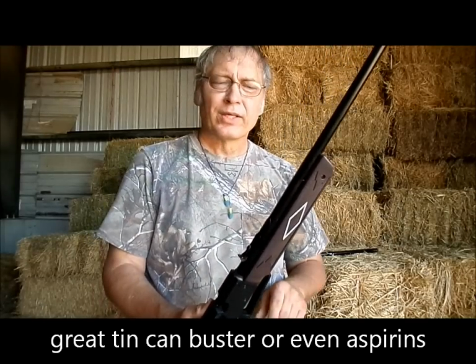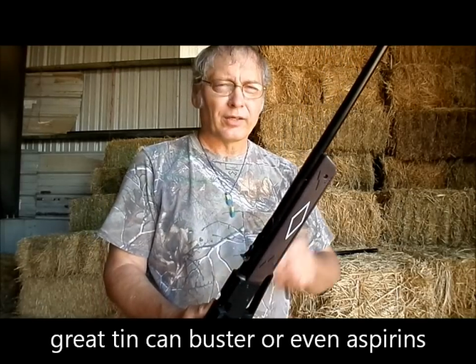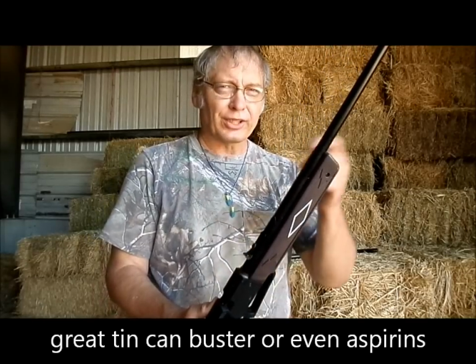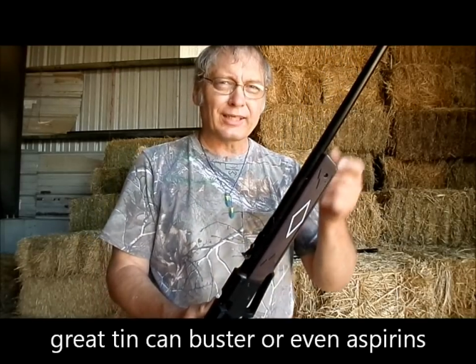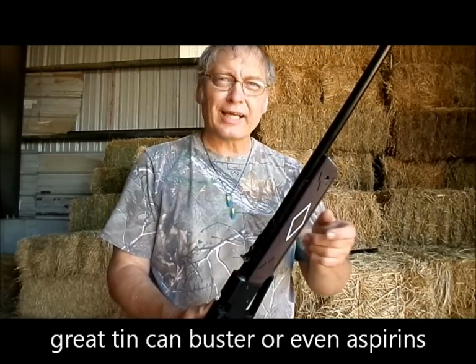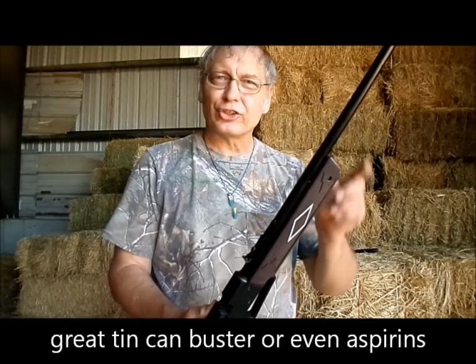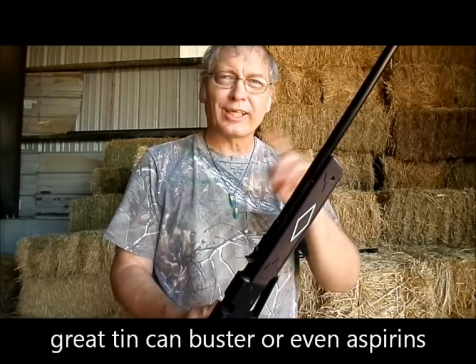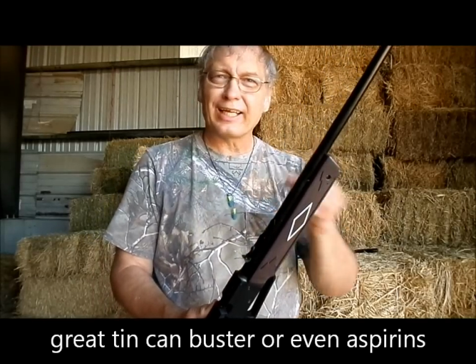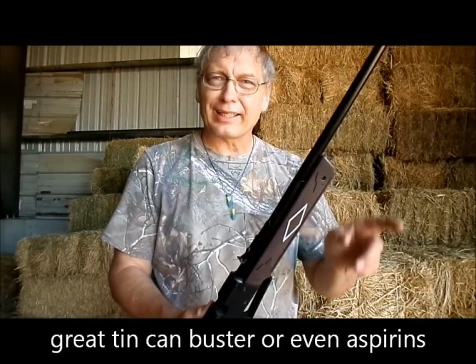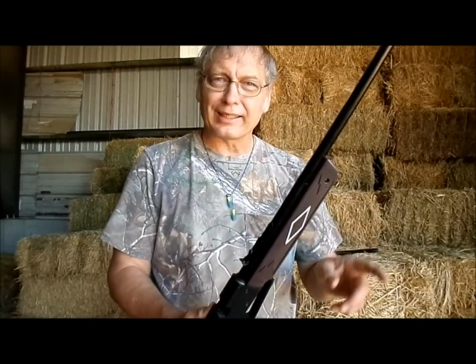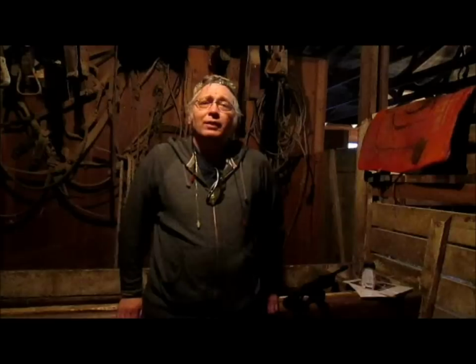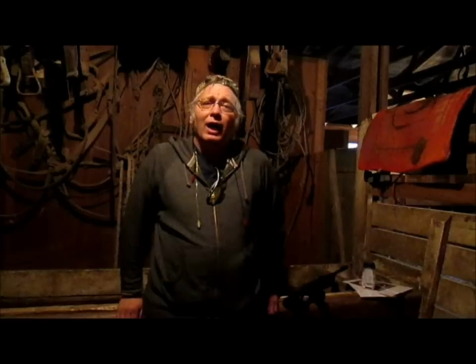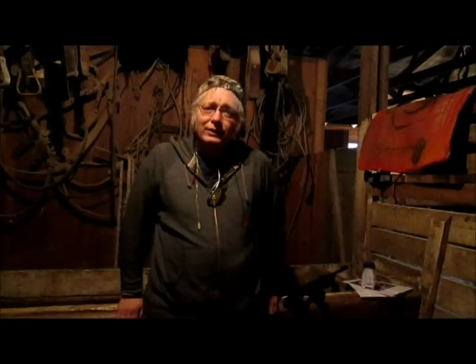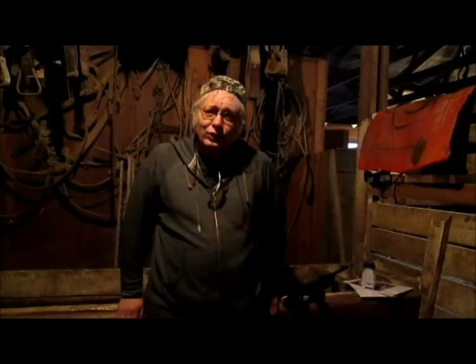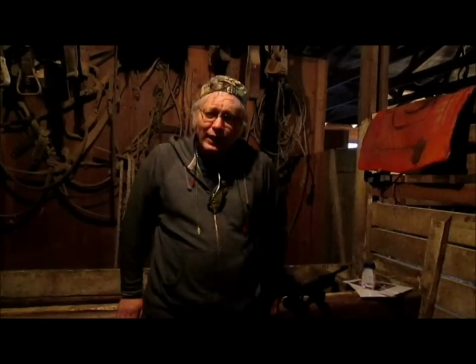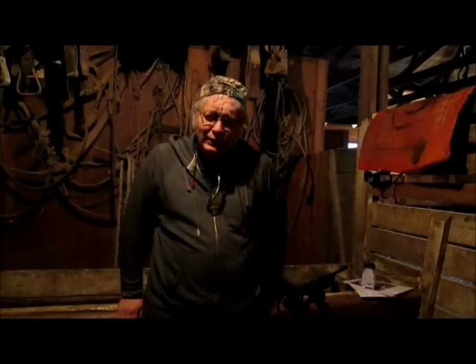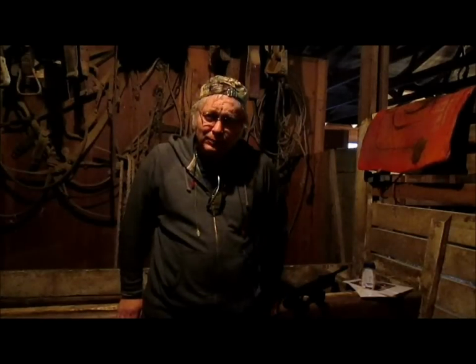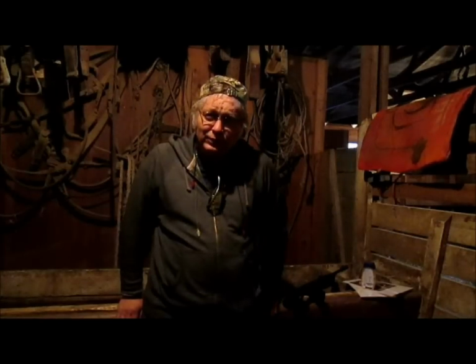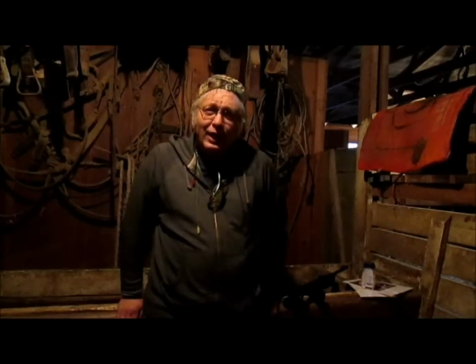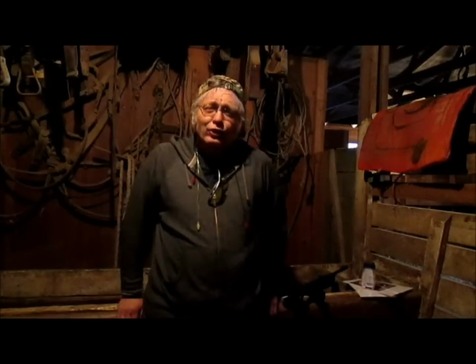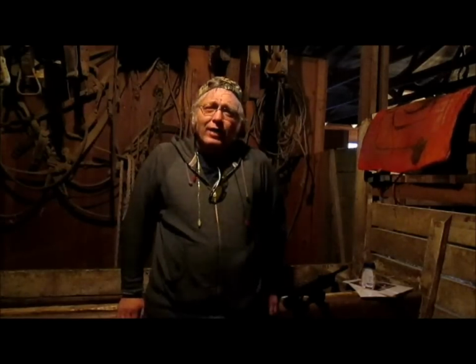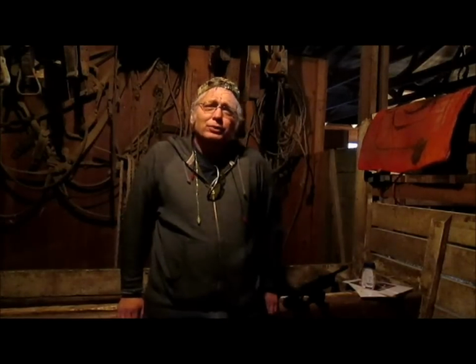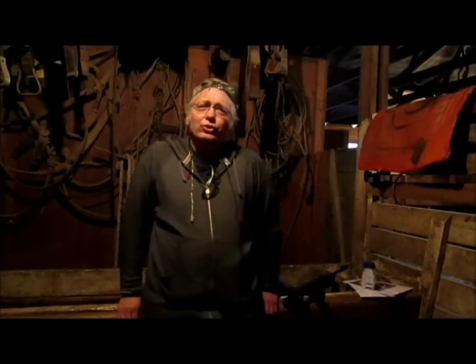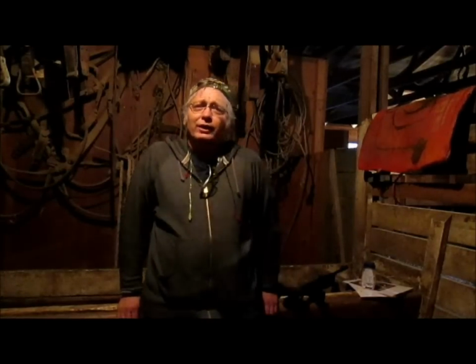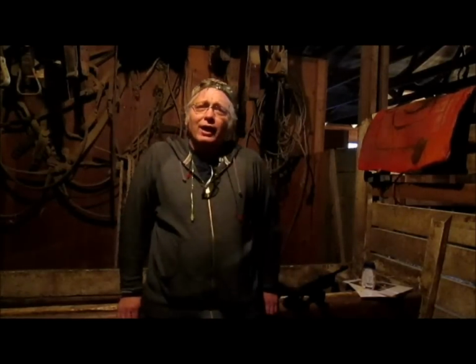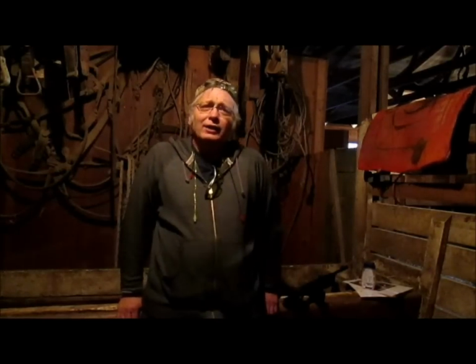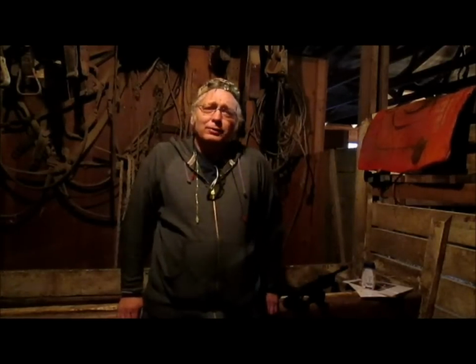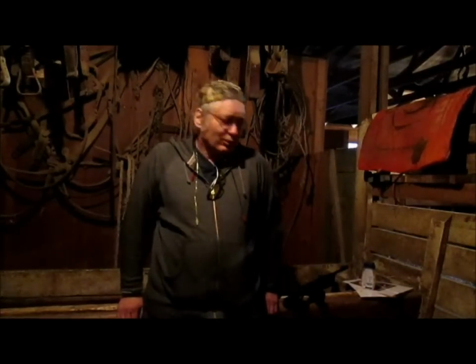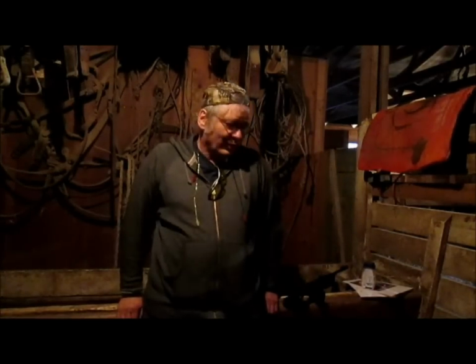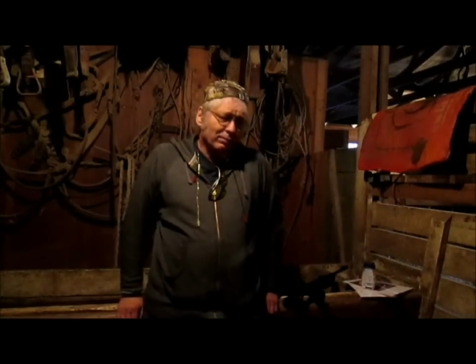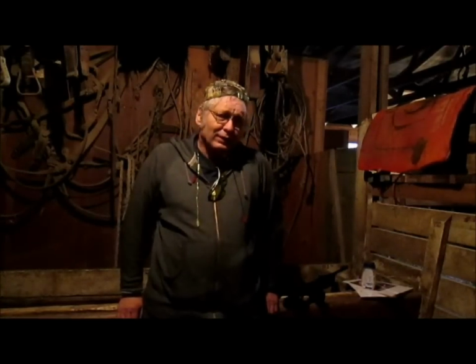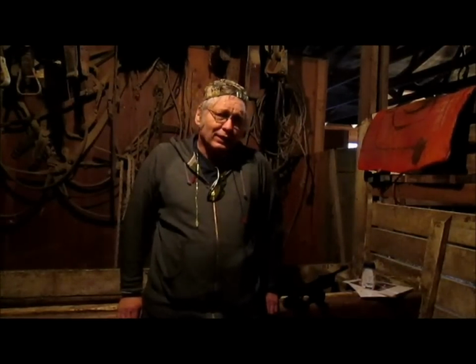You should be able to bust aspirins all the time at 10 yards with a gun like this. If you can hit that, you can hit anything. Get someone out there shooting aspirins with the pellet gun — that's the standard to aim for.